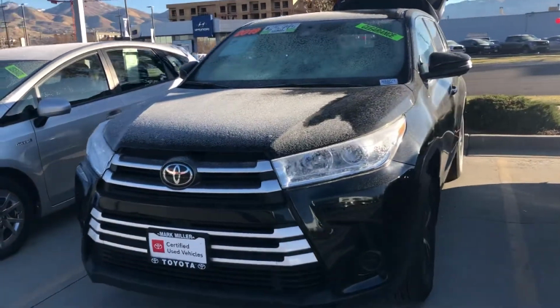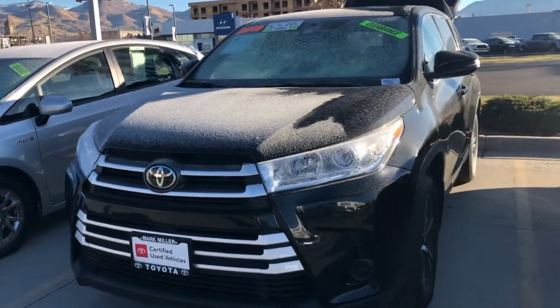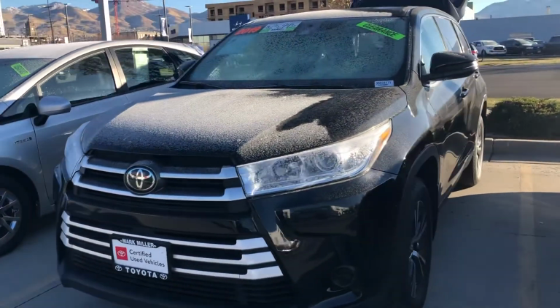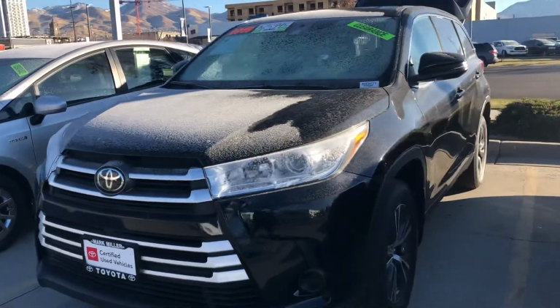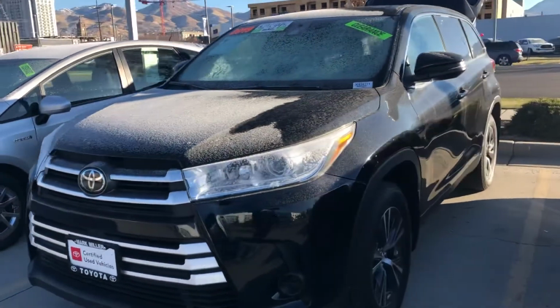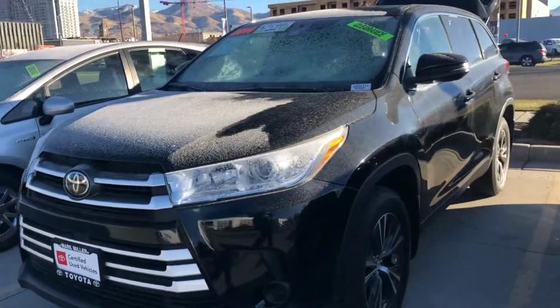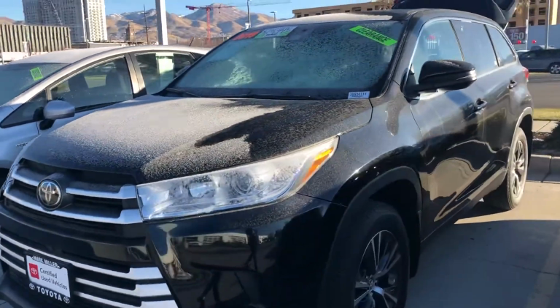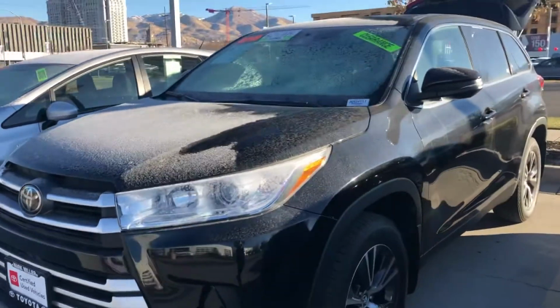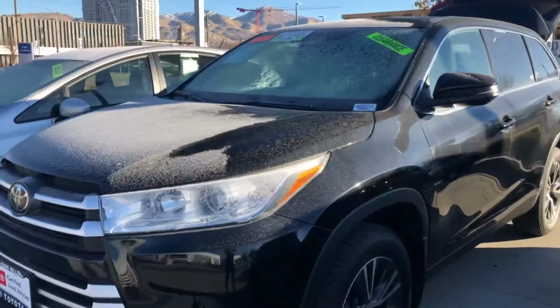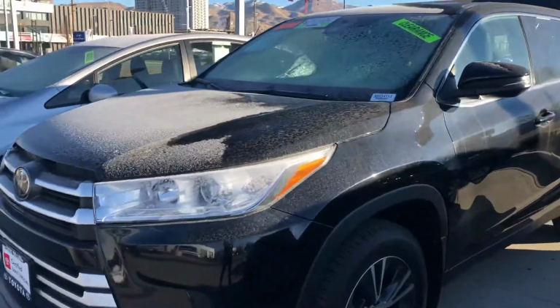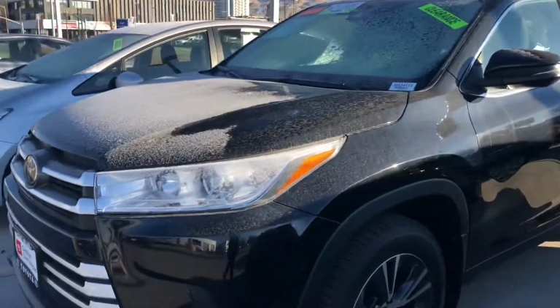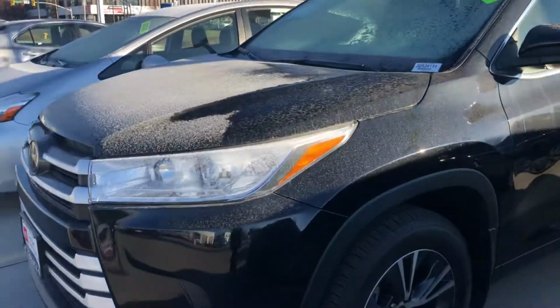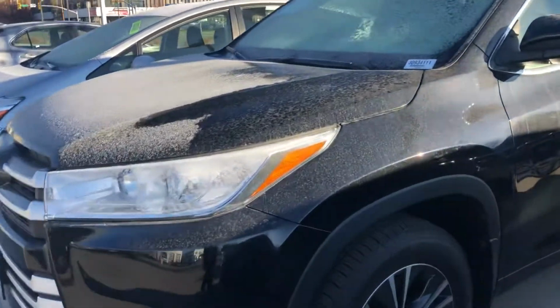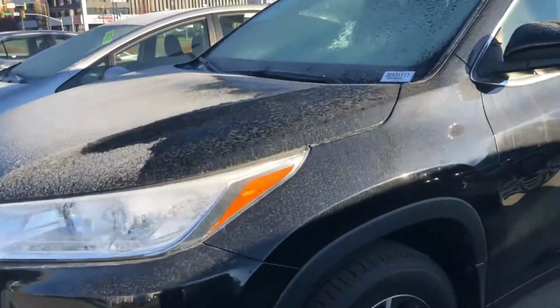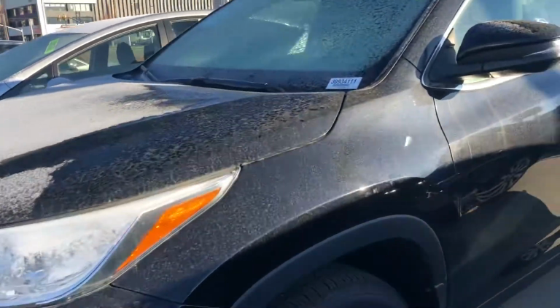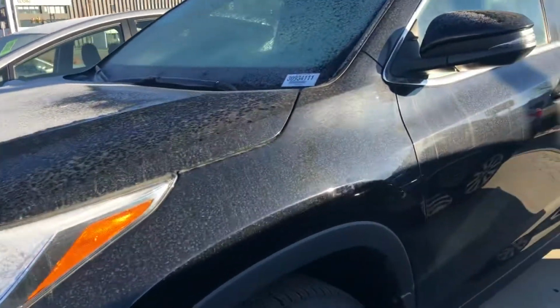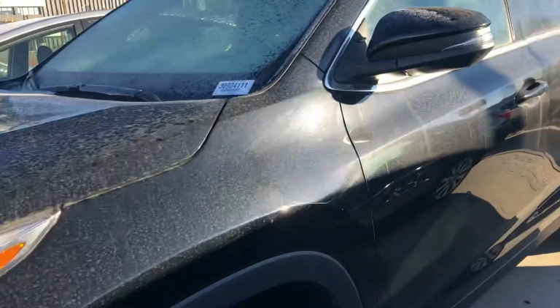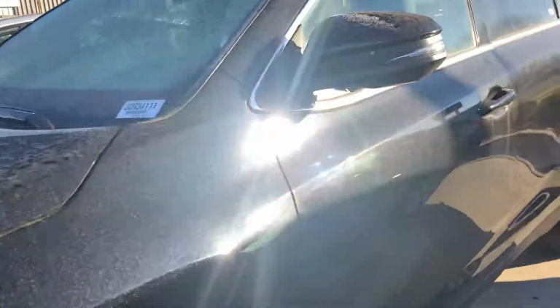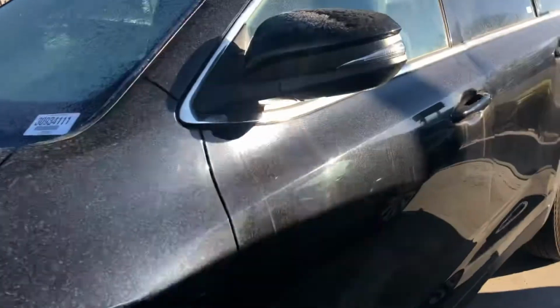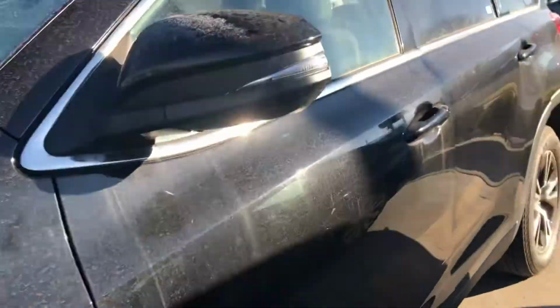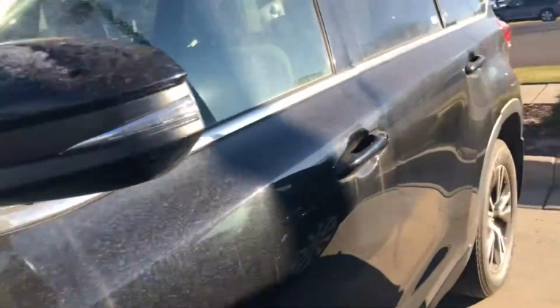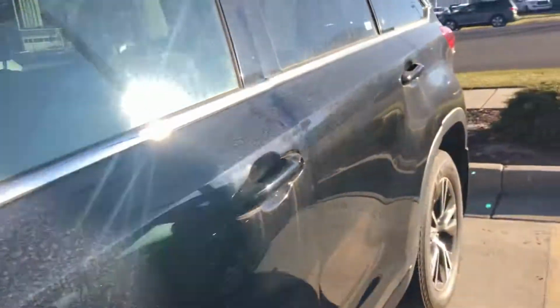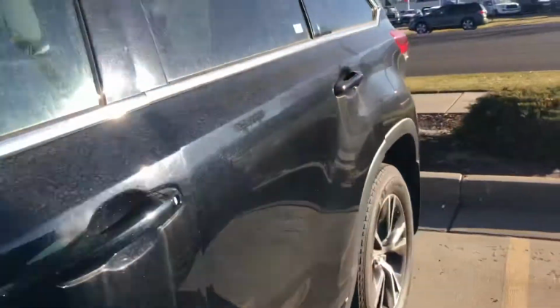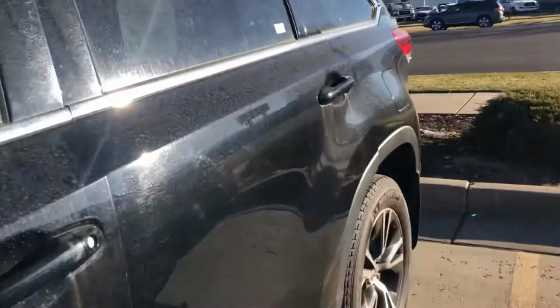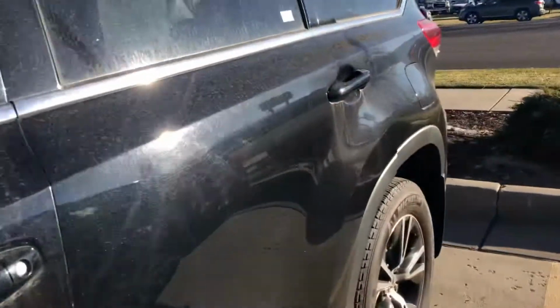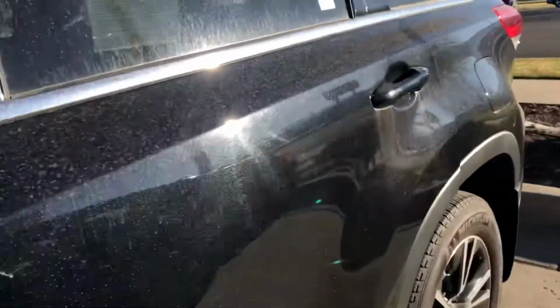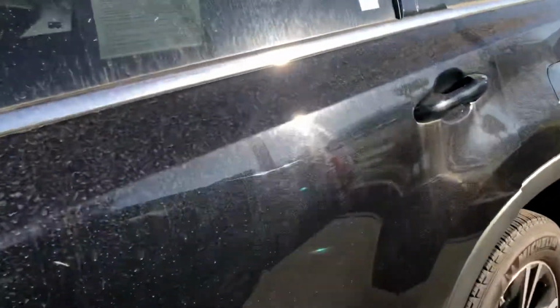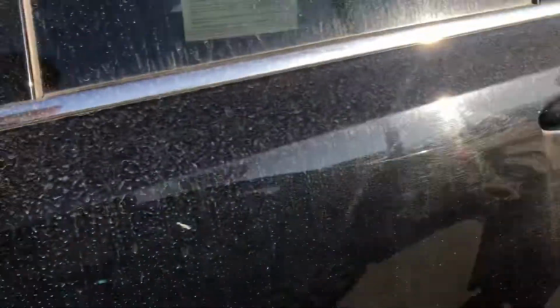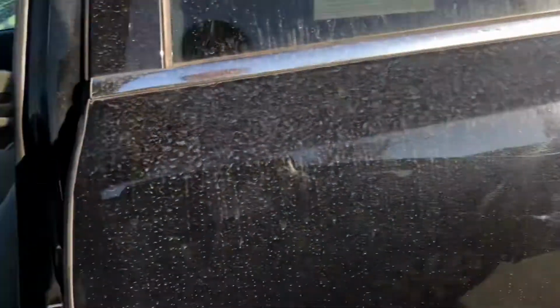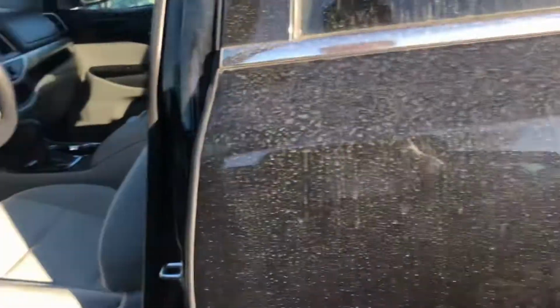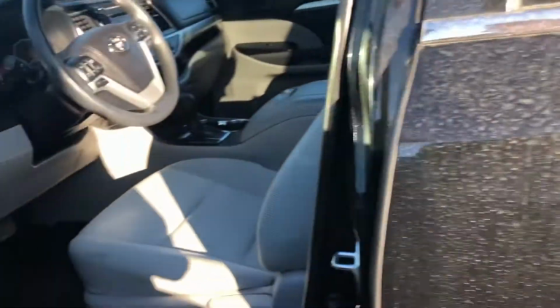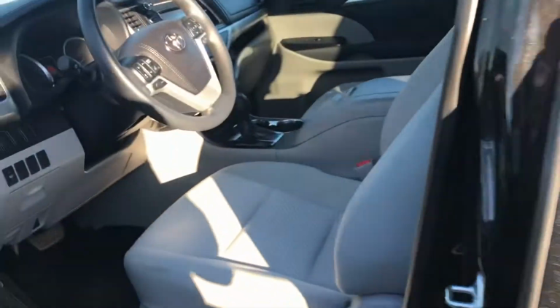Hello, this is Sam here with Mark Riller Toyota. Right here I have for you our 2019 Toyota Highlander LE in the color black.